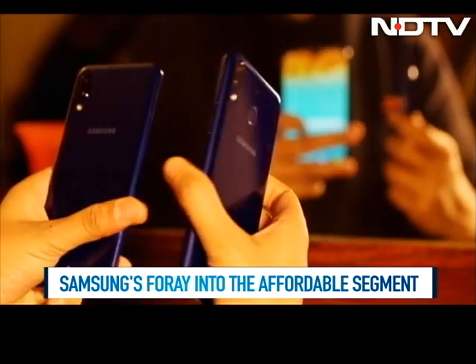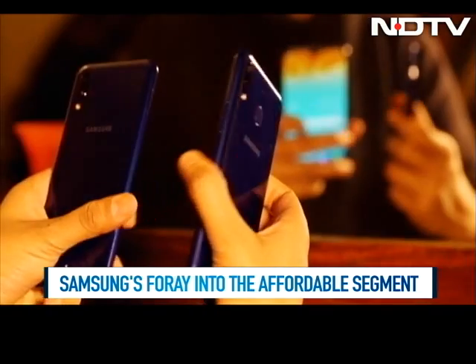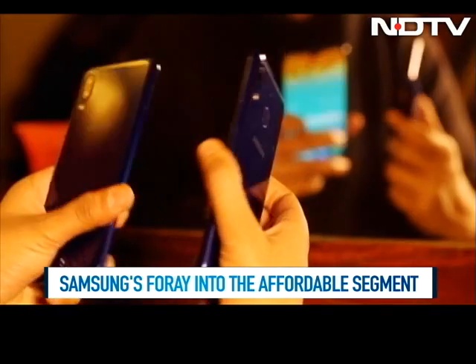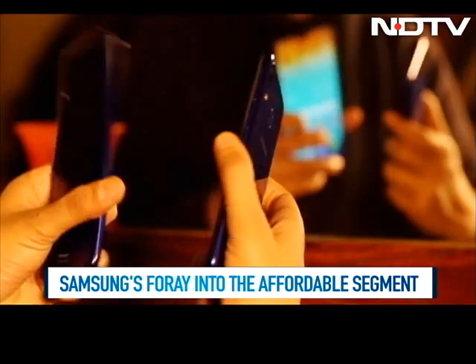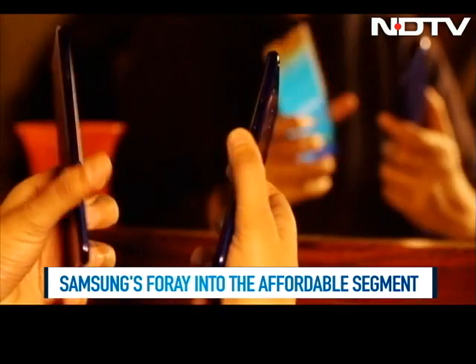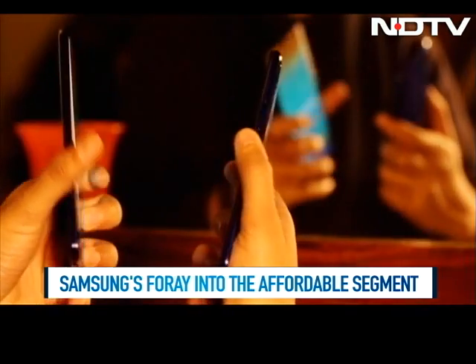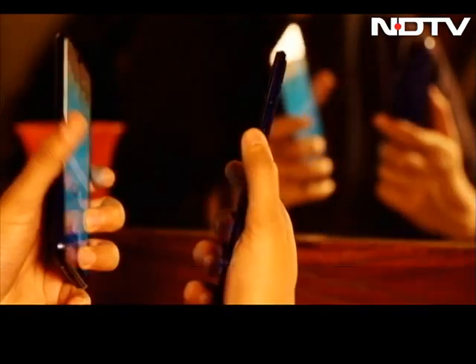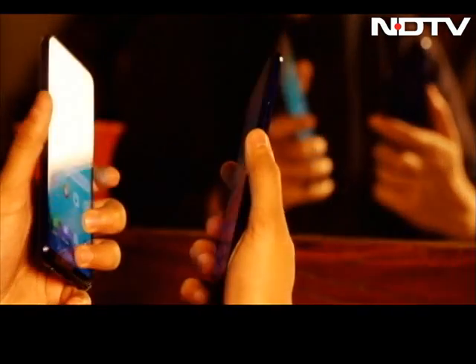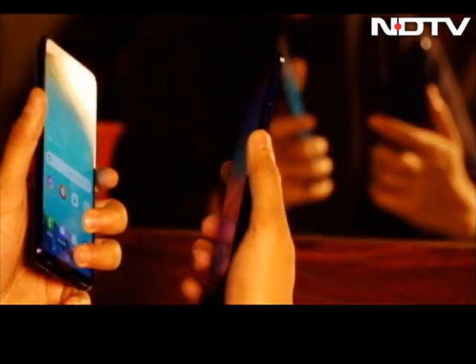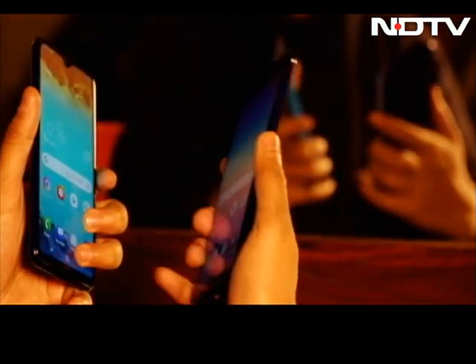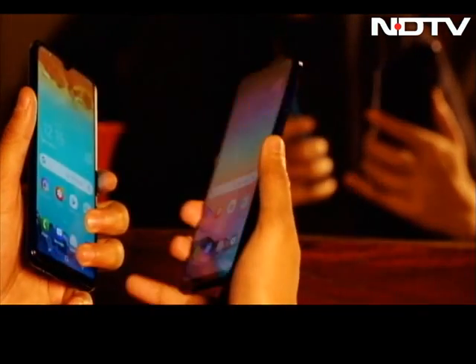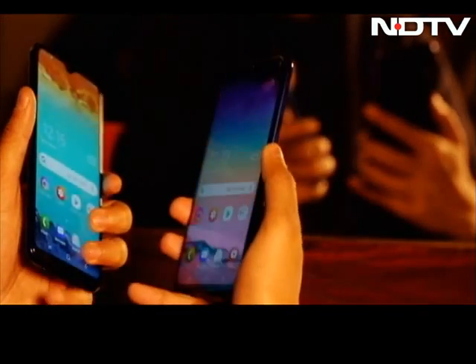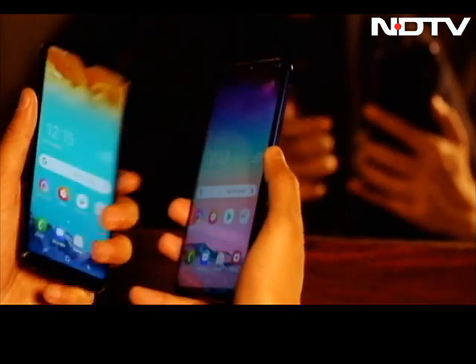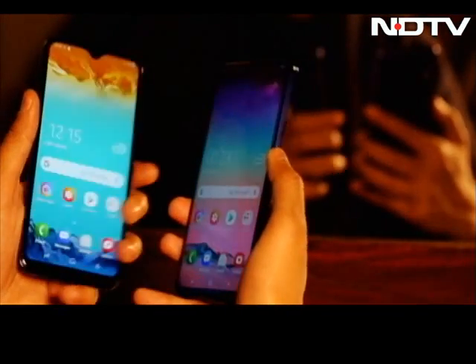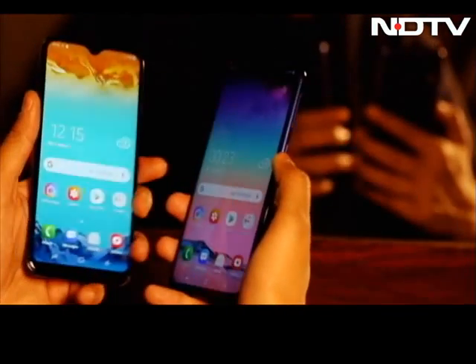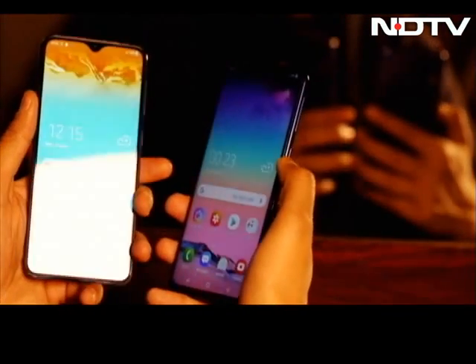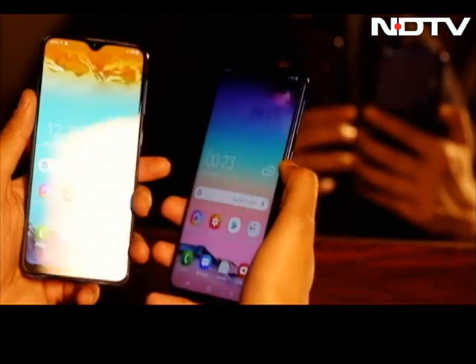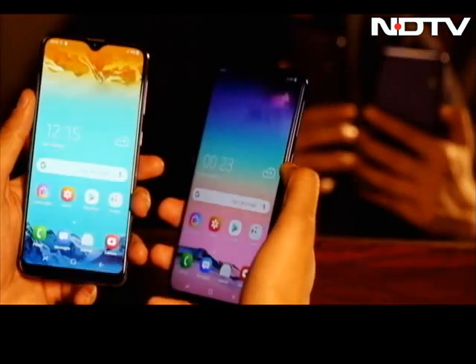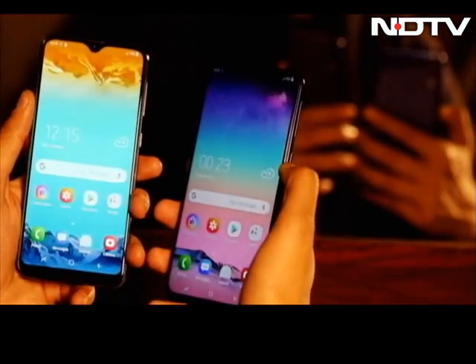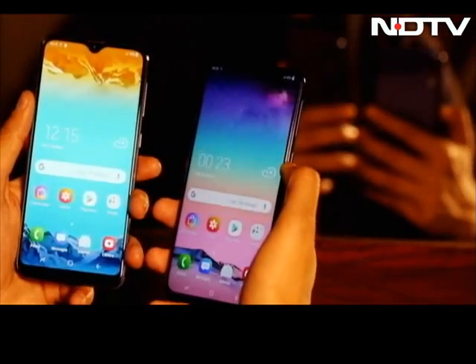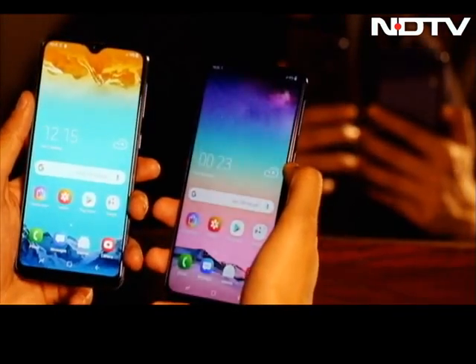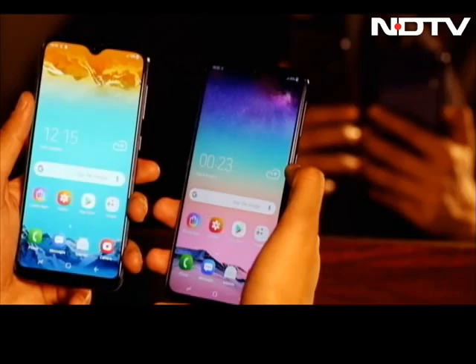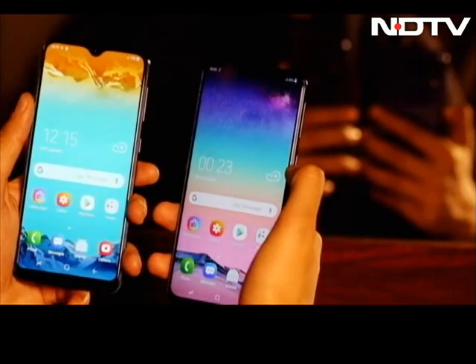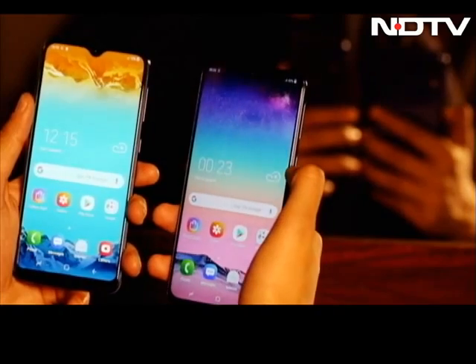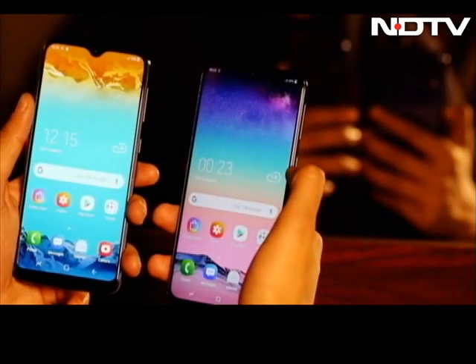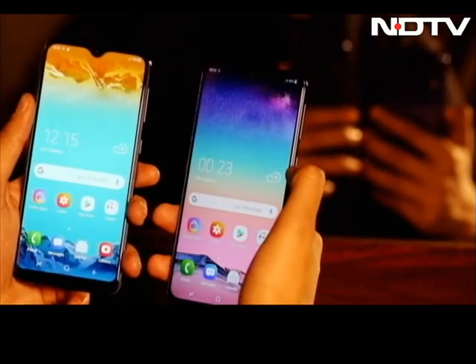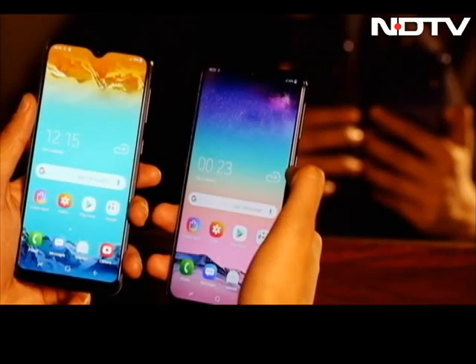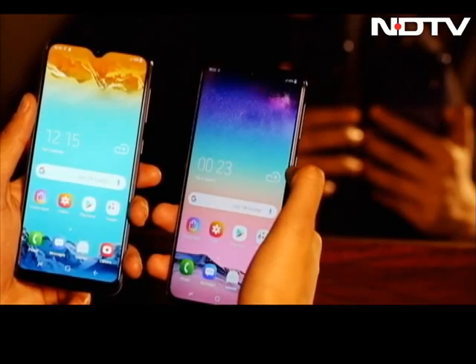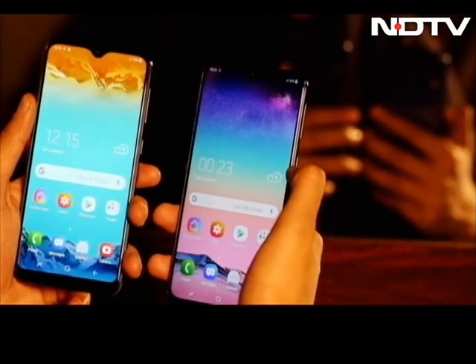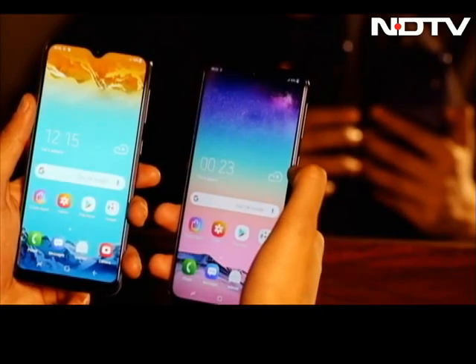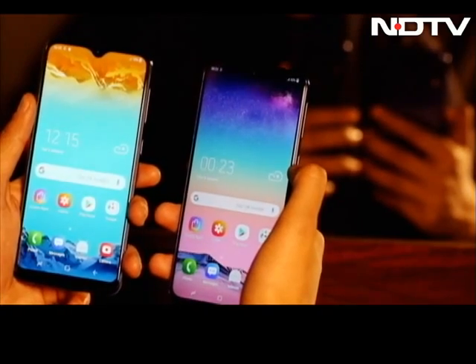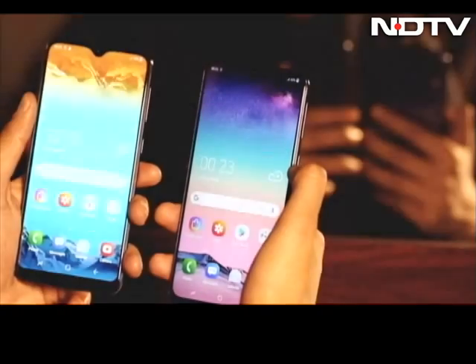But with this series, does Samsung bring its A-game to the under-15K segment? Let's take a deeper look at the phones.